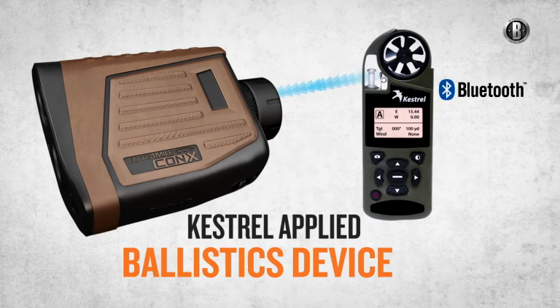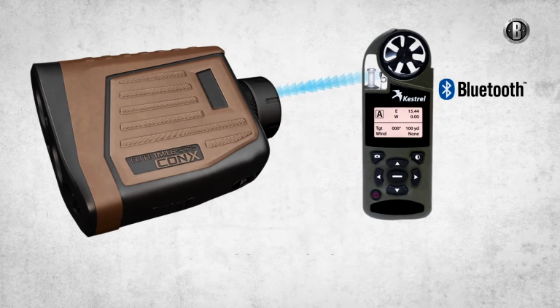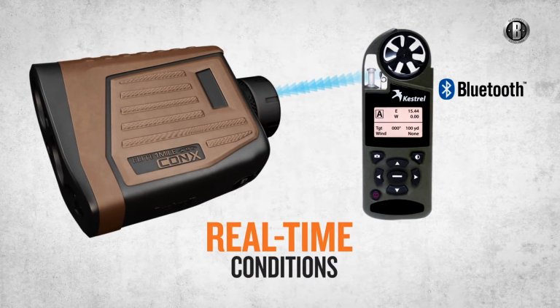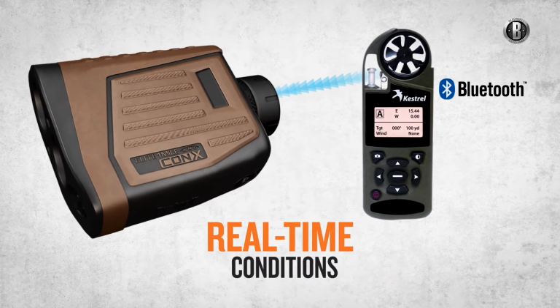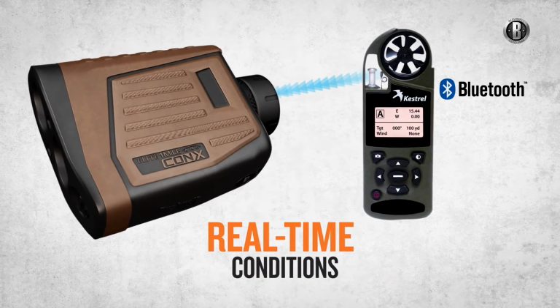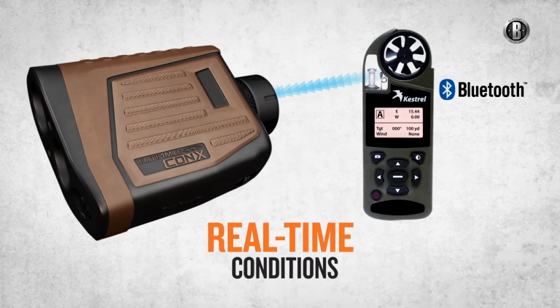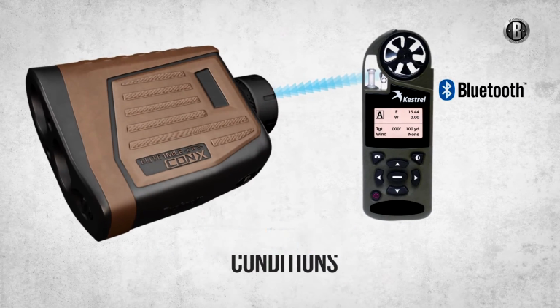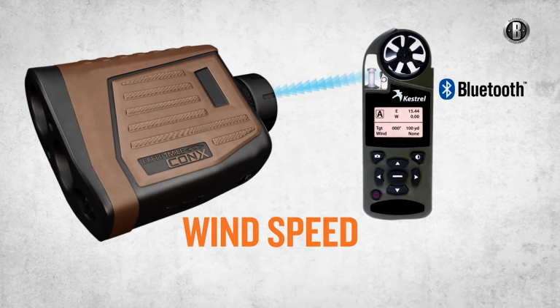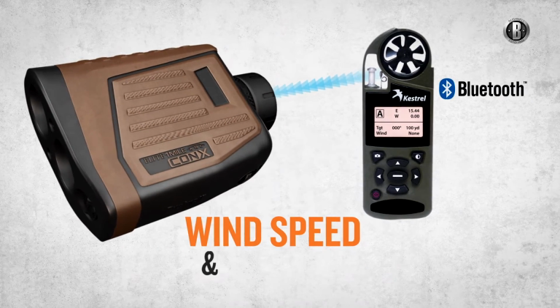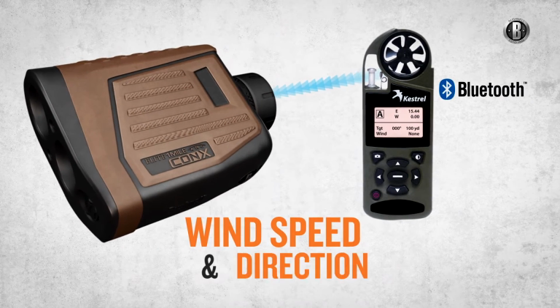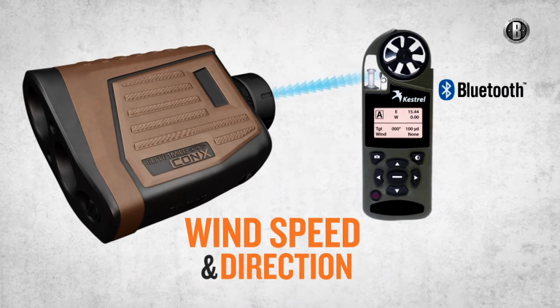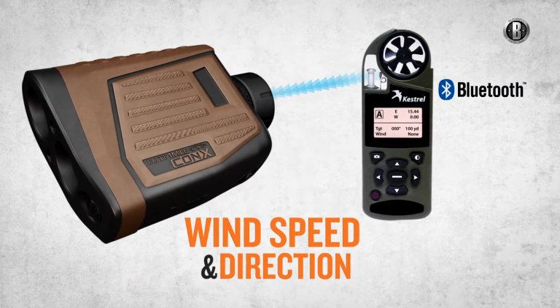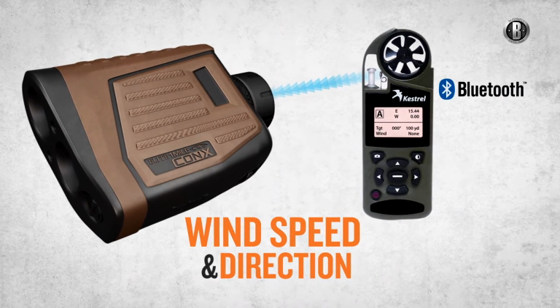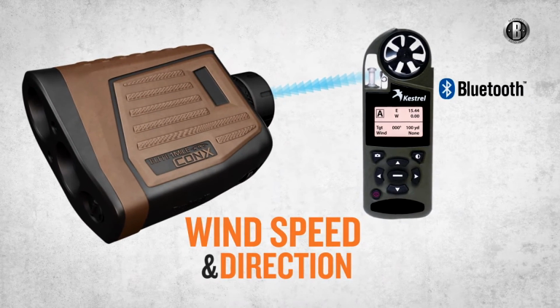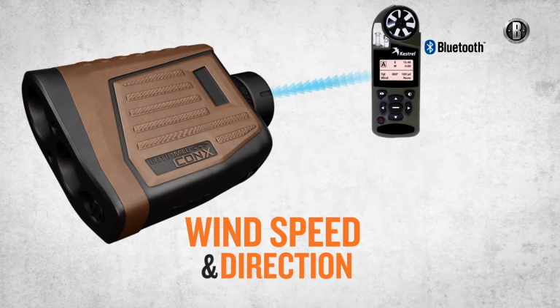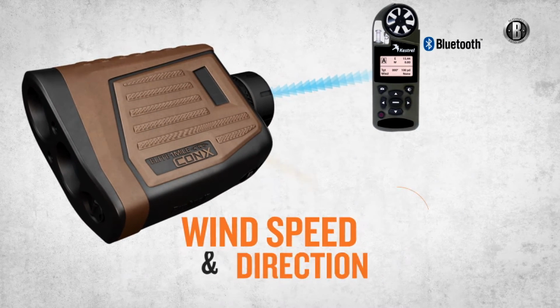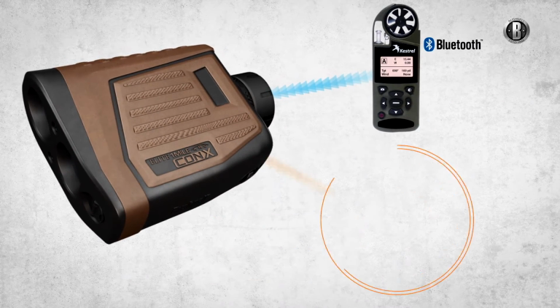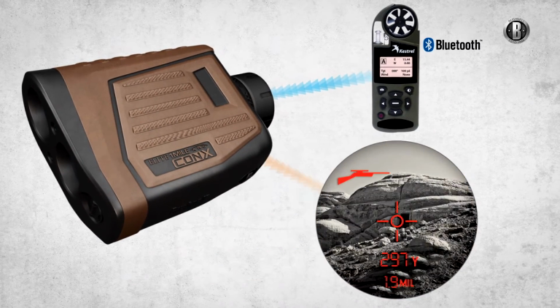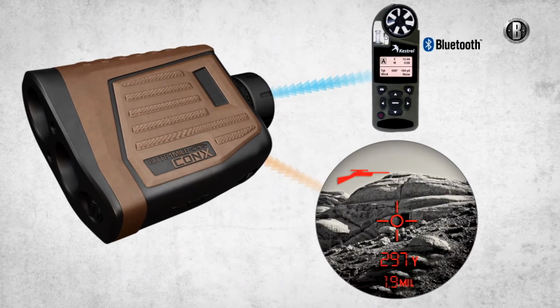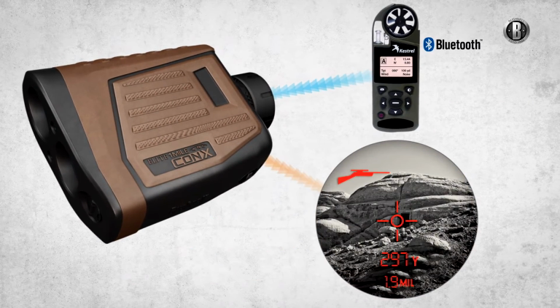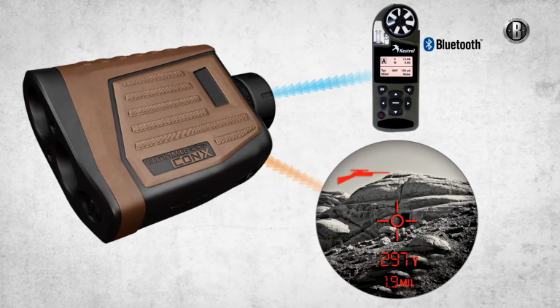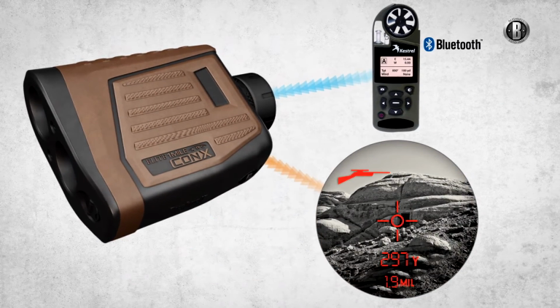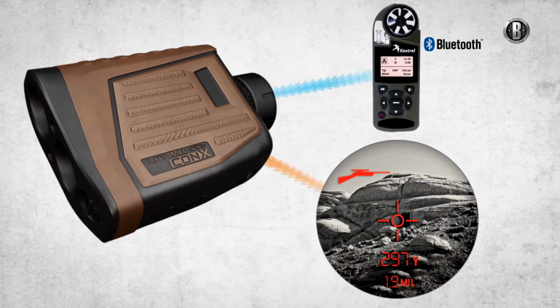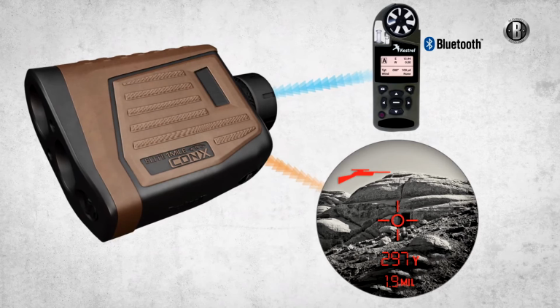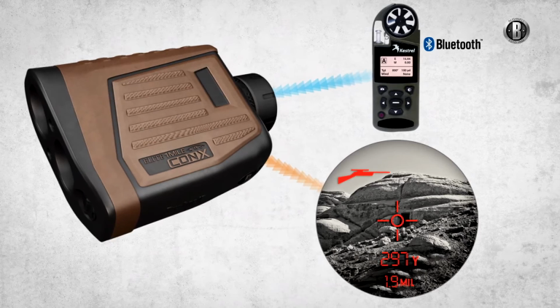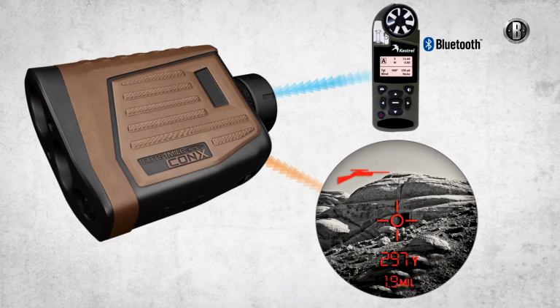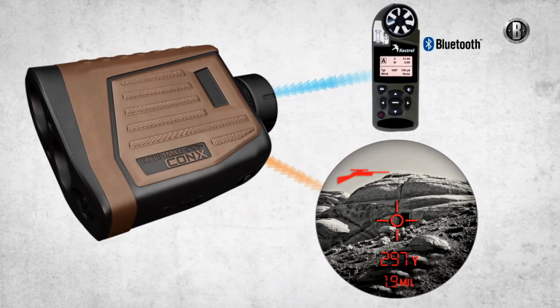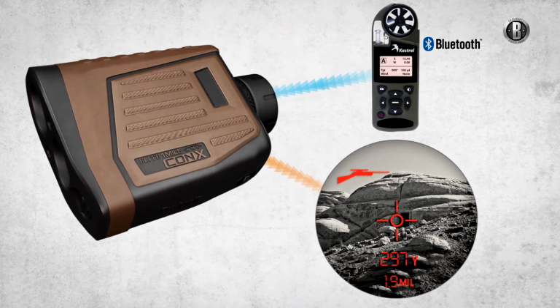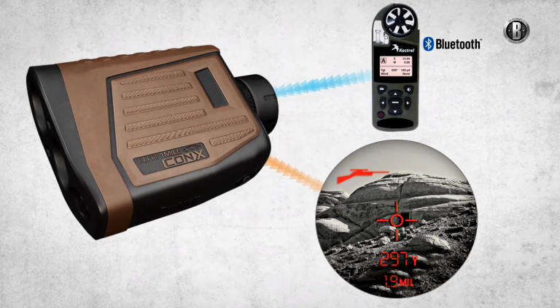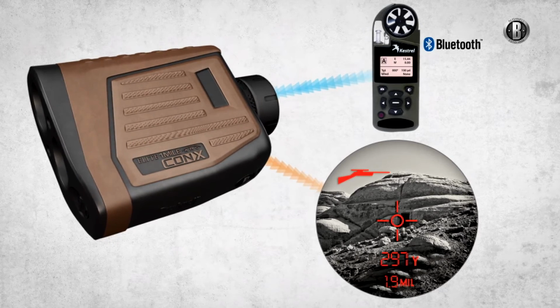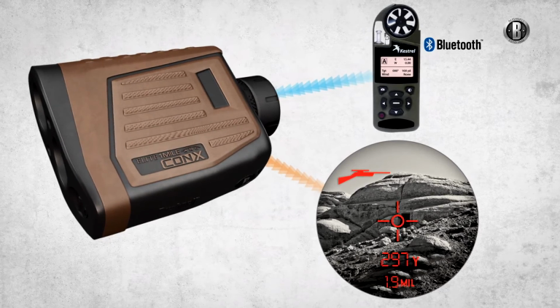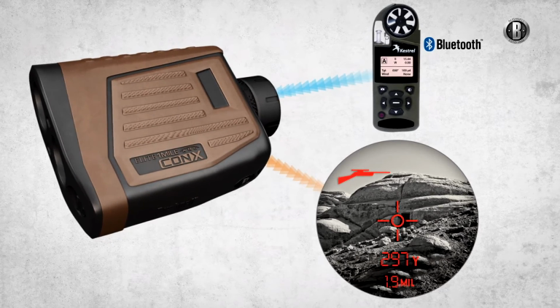When paired with the optional Kestrel-applied ballistics device, you get atmospheric data — including wind speed and direction — with instant access to the trusted Litz library of ballistic coefficients.